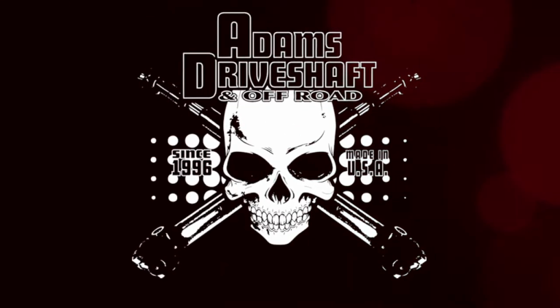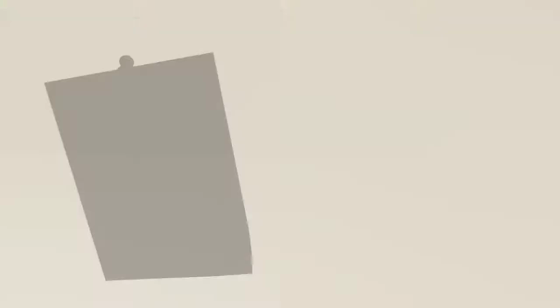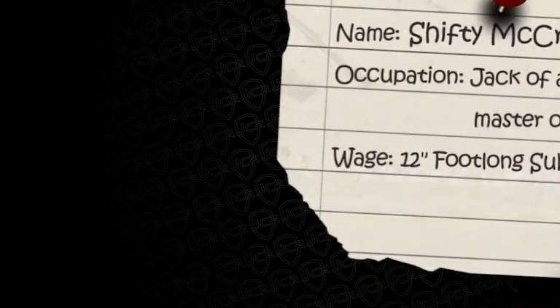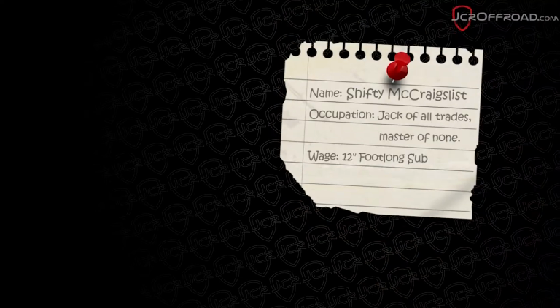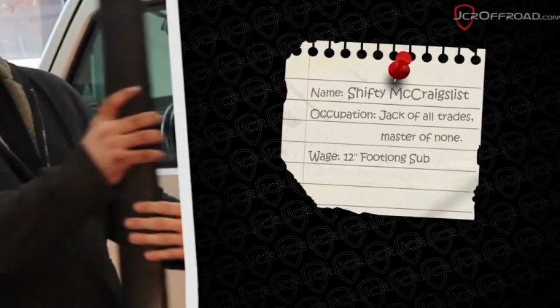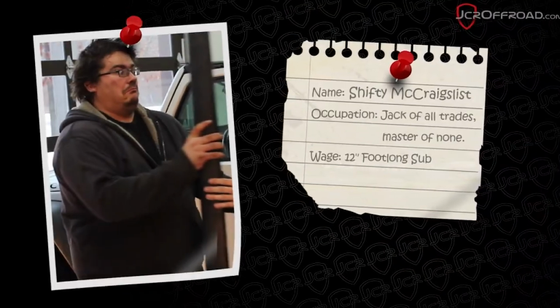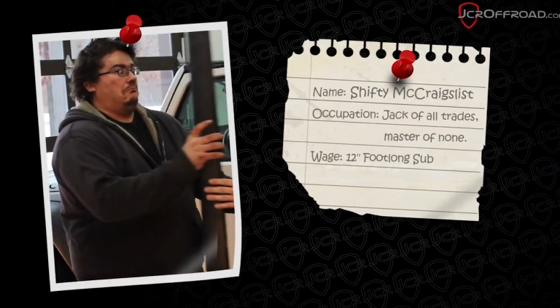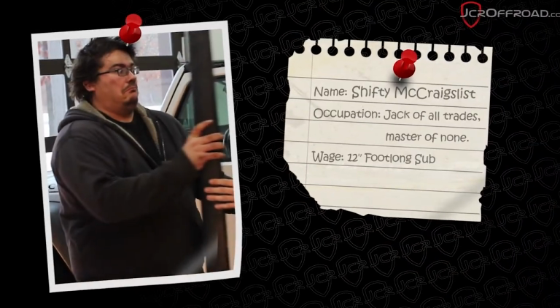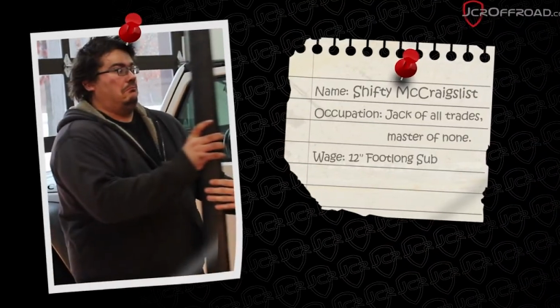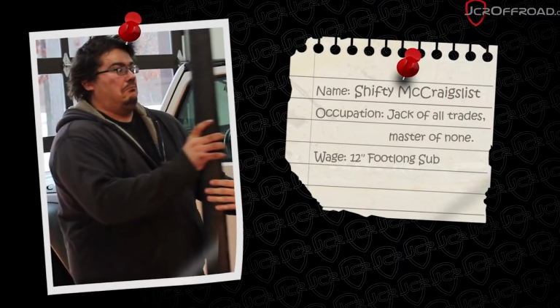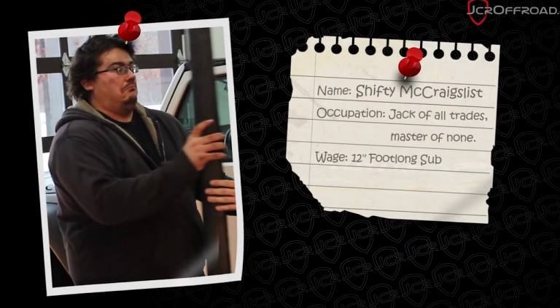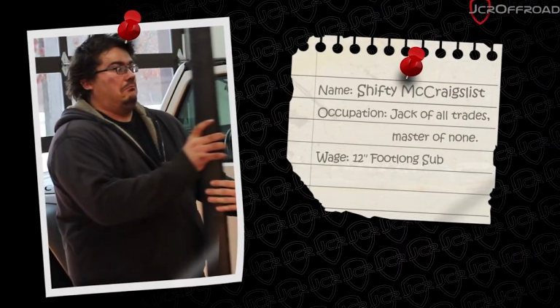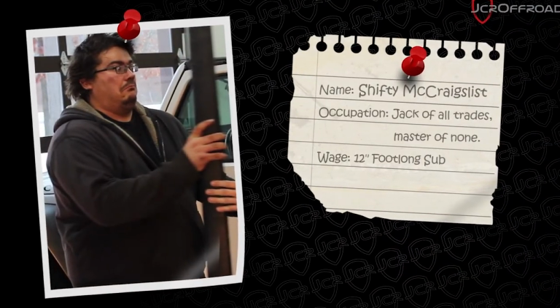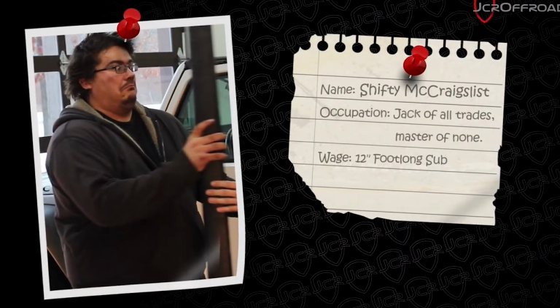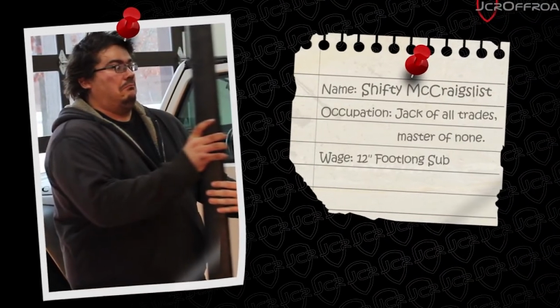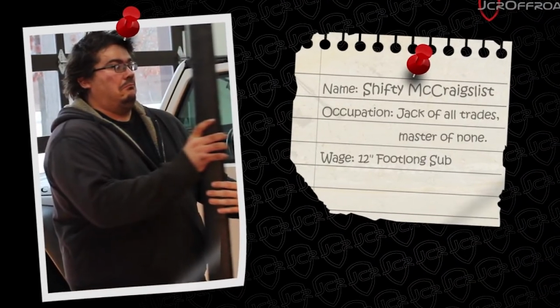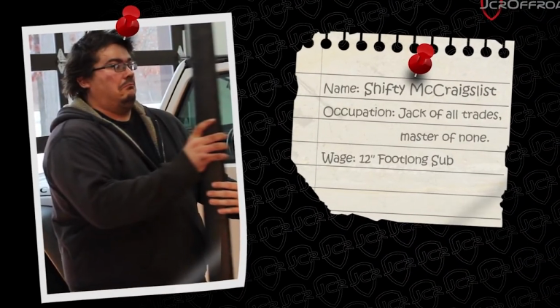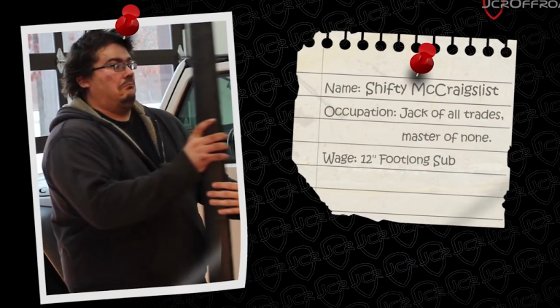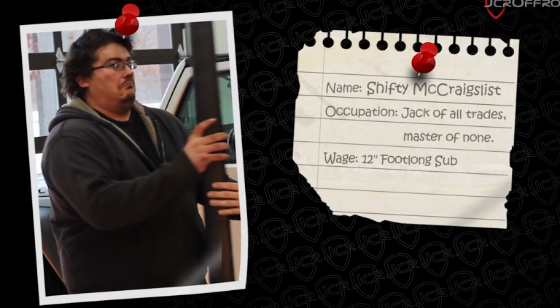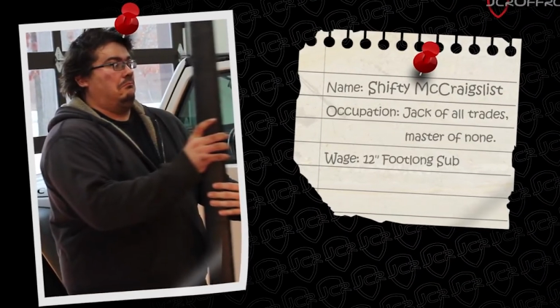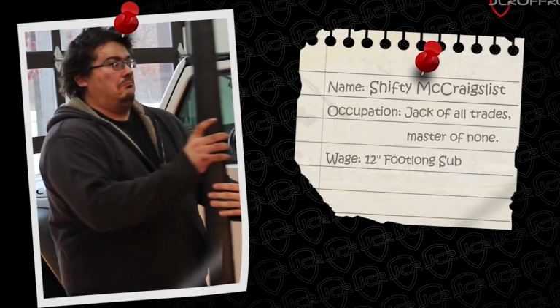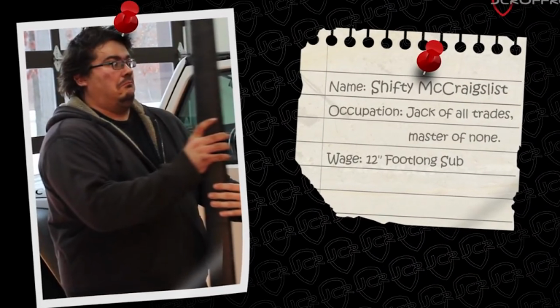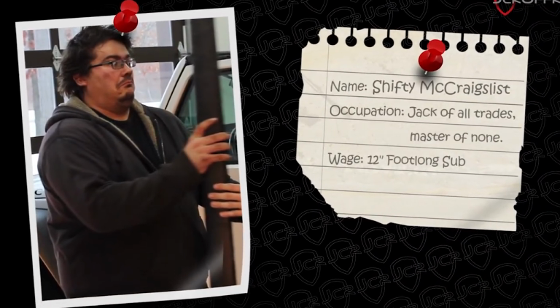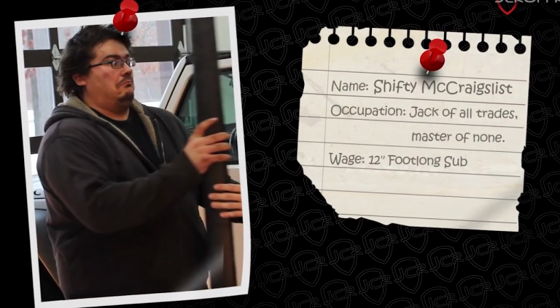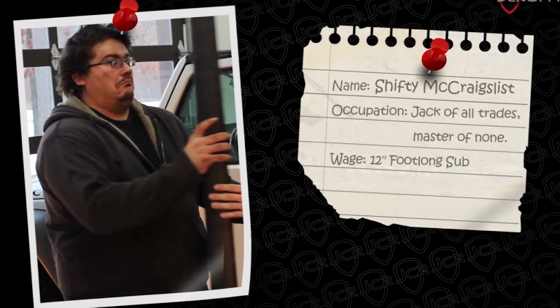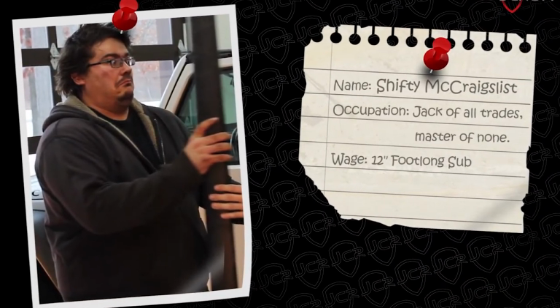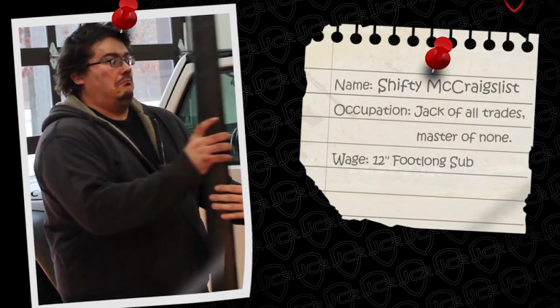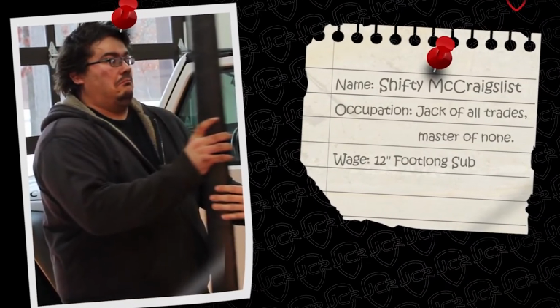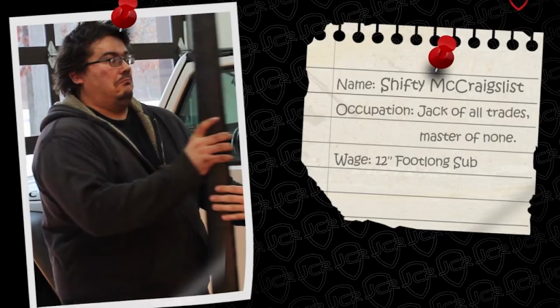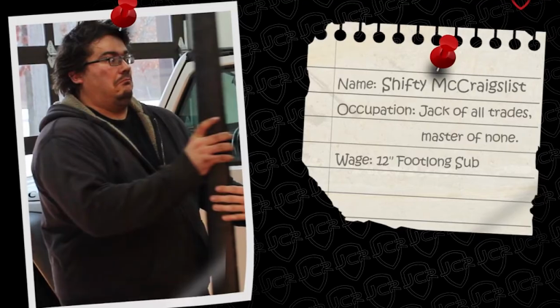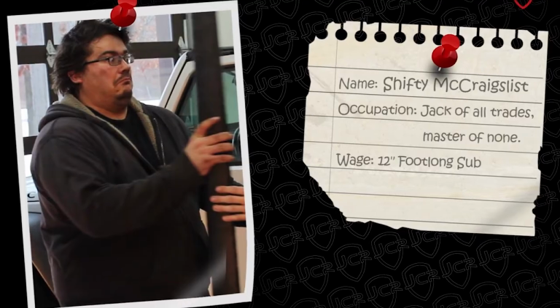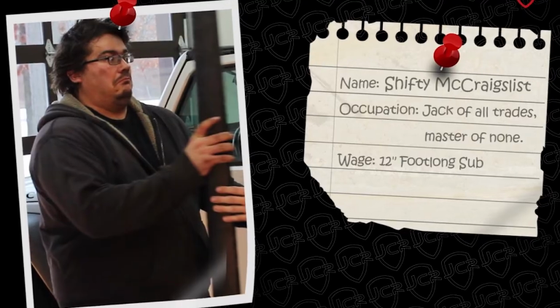So instead of doing this install myself, I figured I'd just pay Shifty McCray's lesson. And since he works for a sandwich, it was a no brainer.